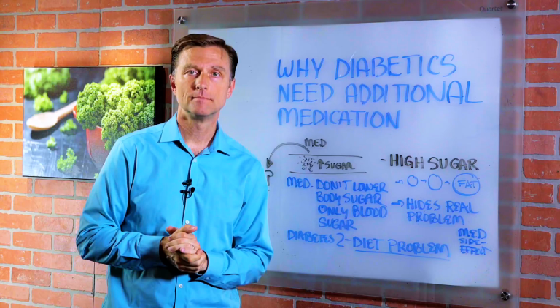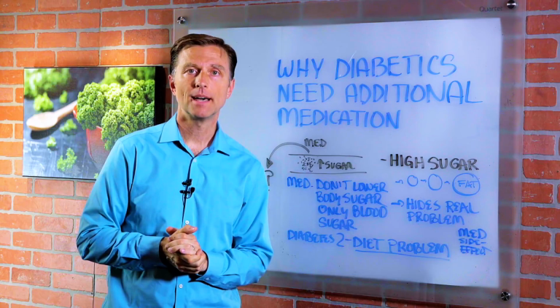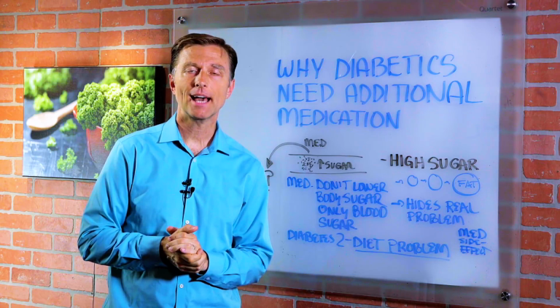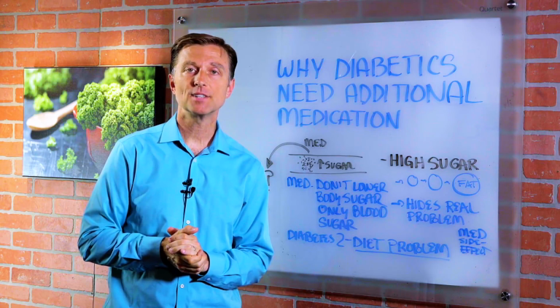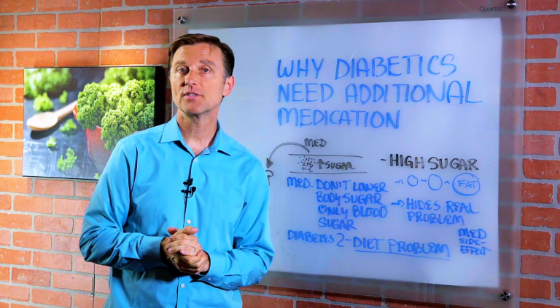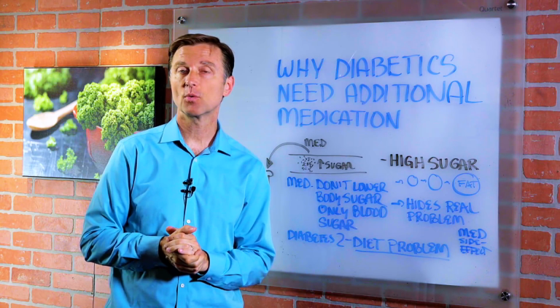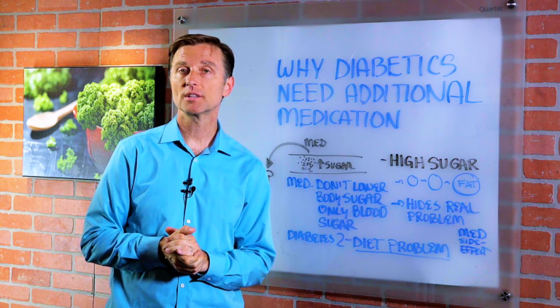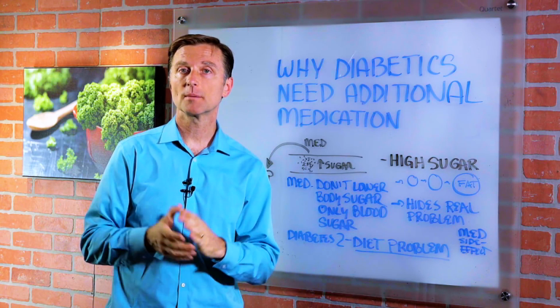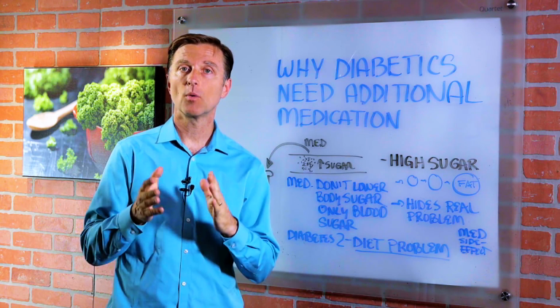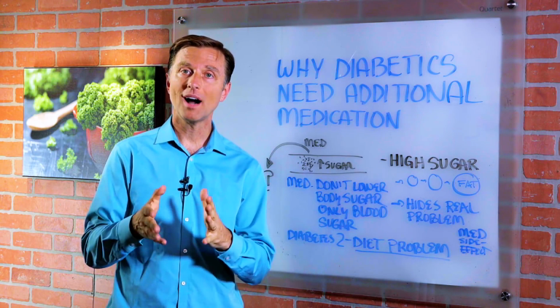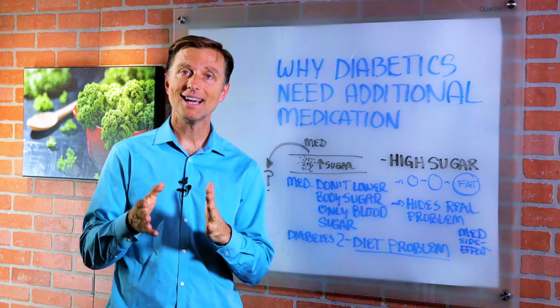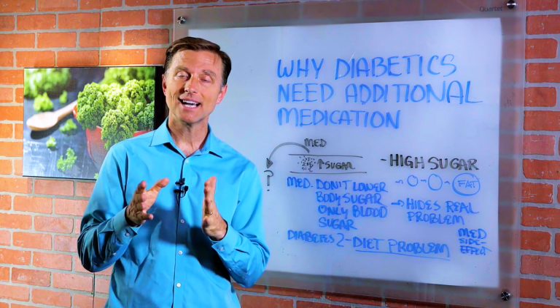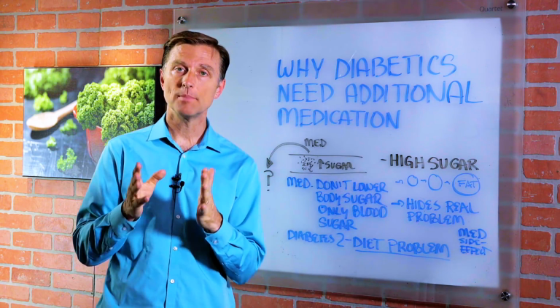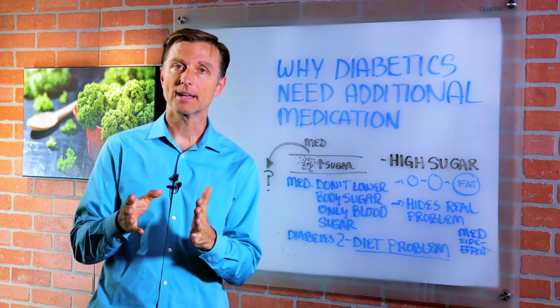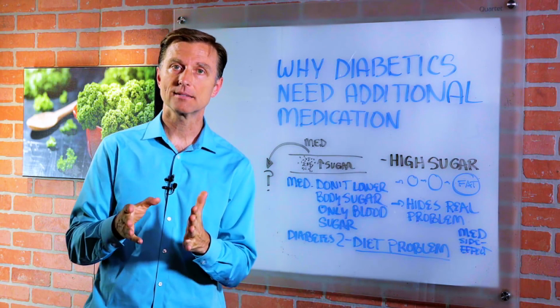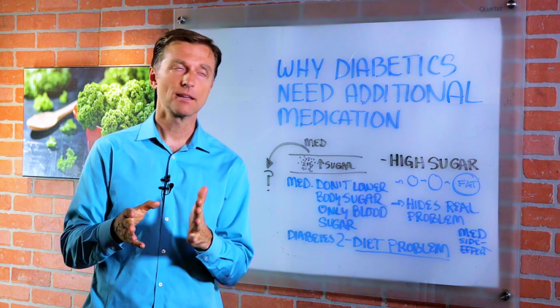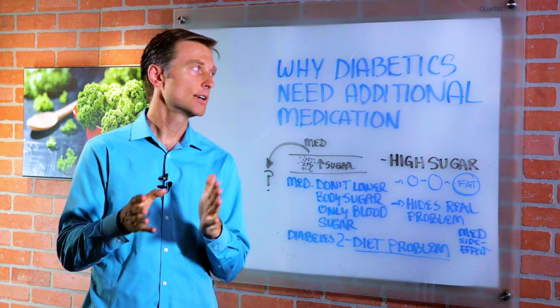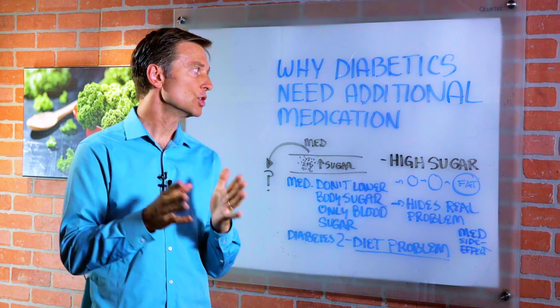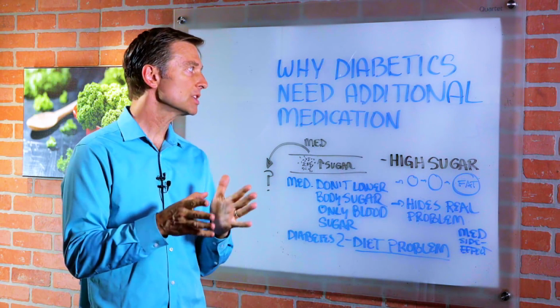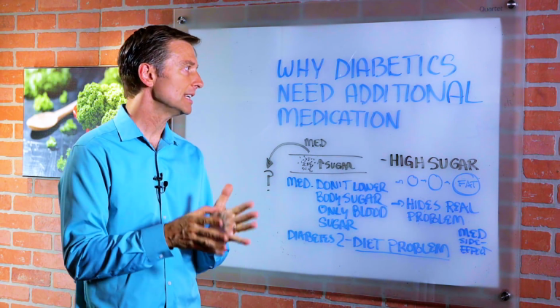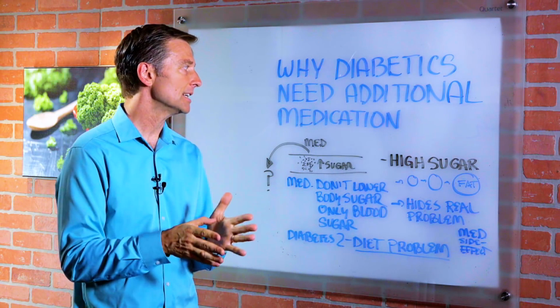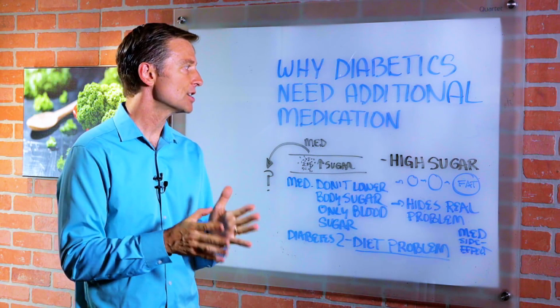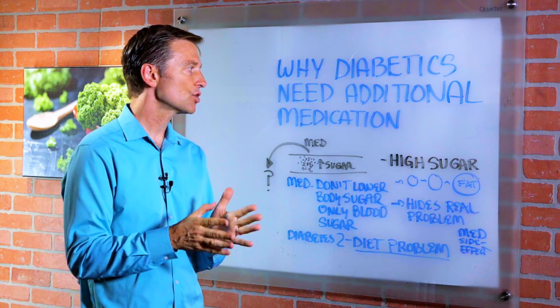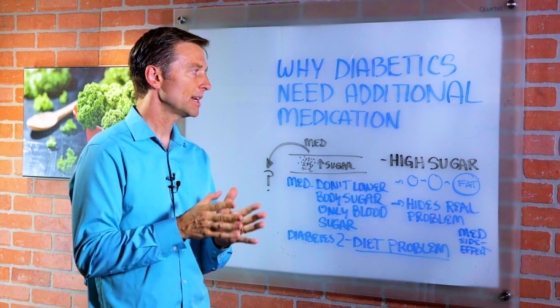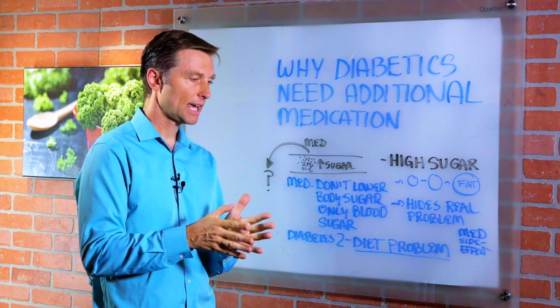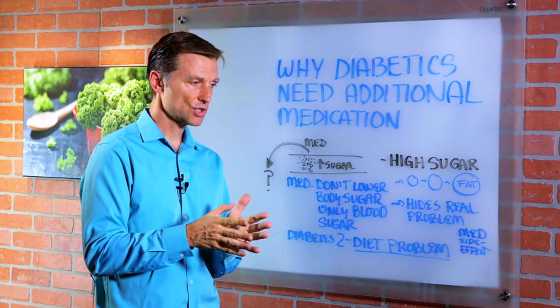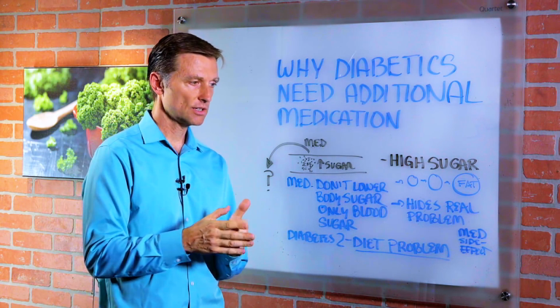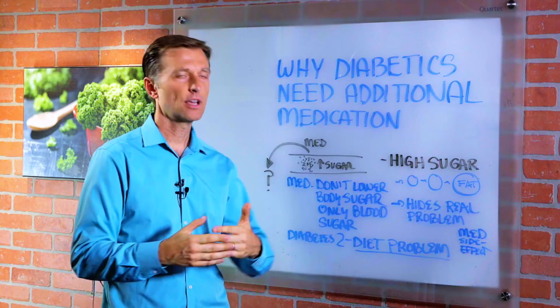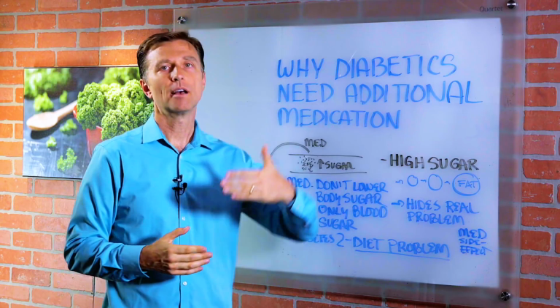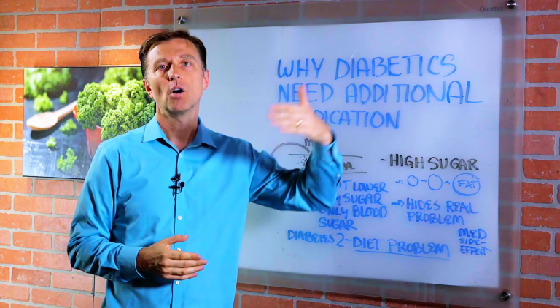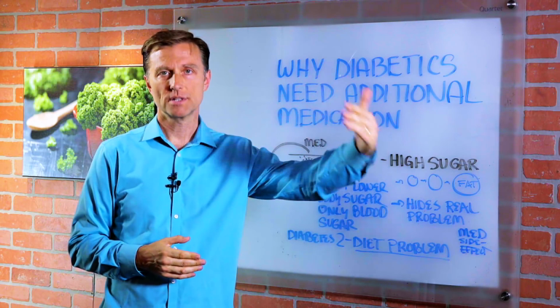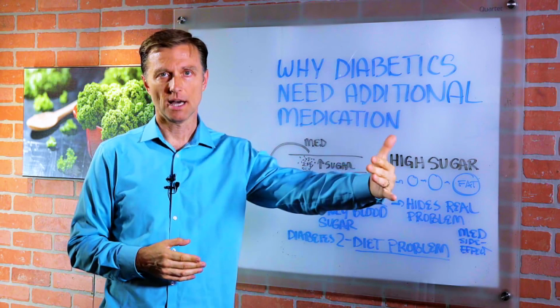Hey guys, in this video we're going to talk about why diabetics usually need additional medication over time.